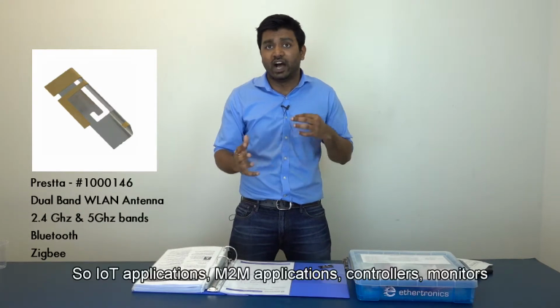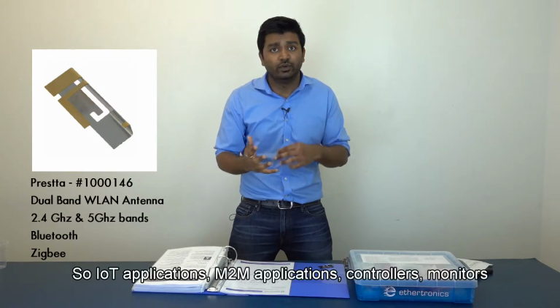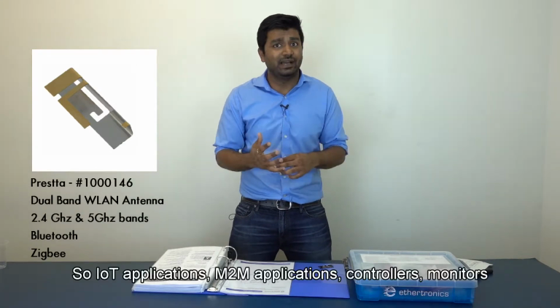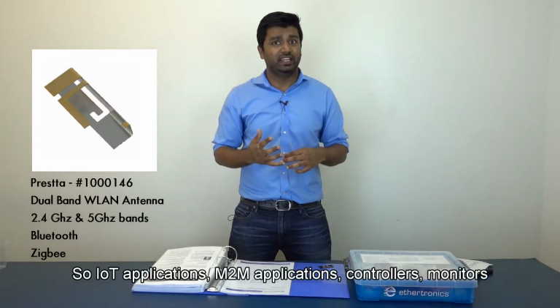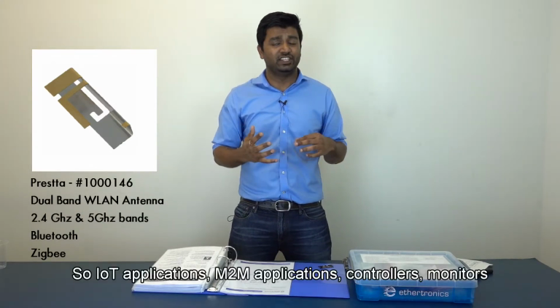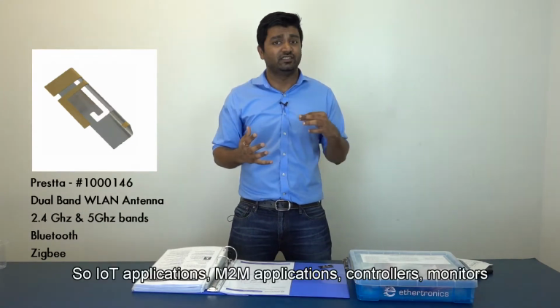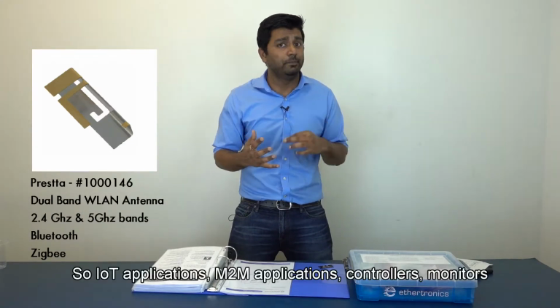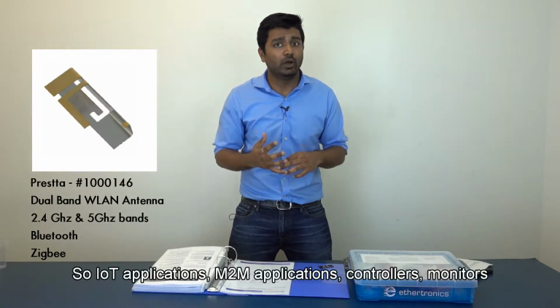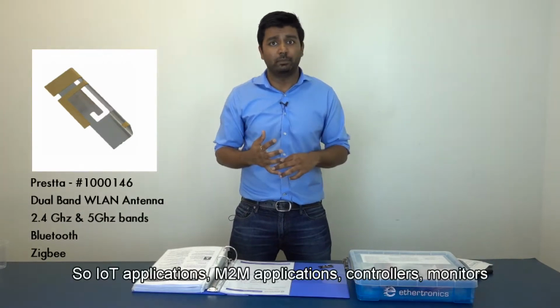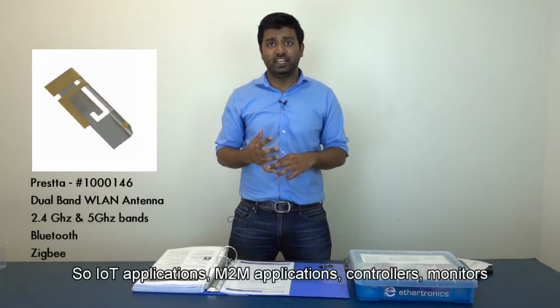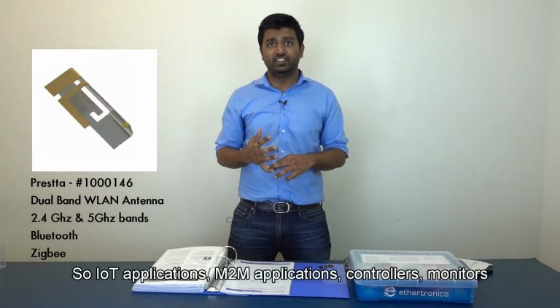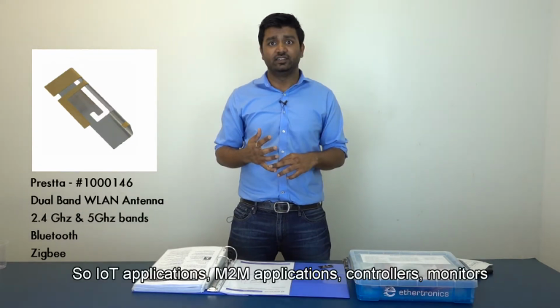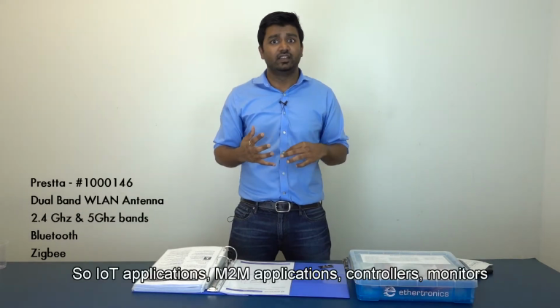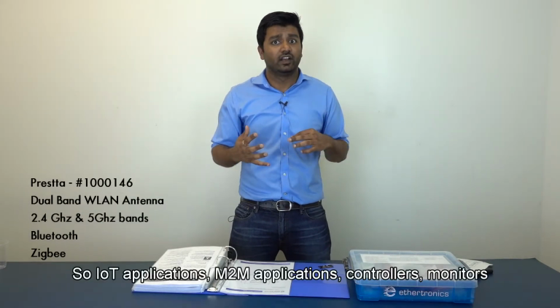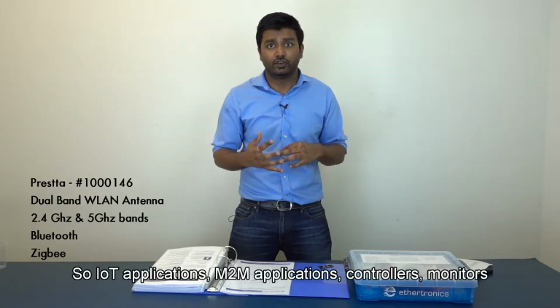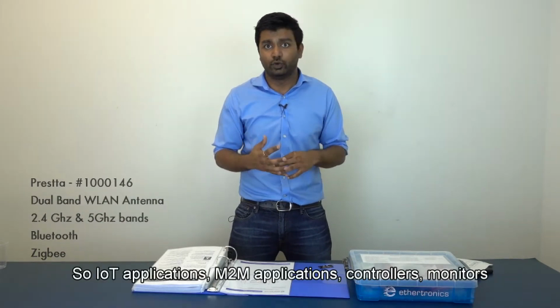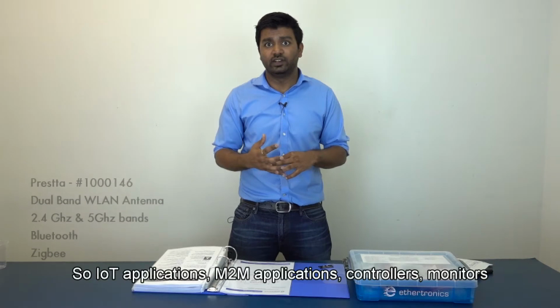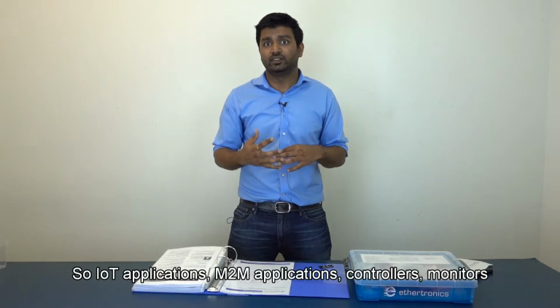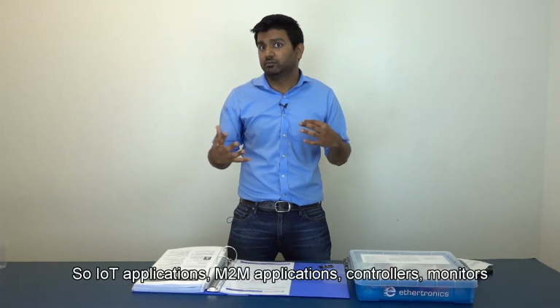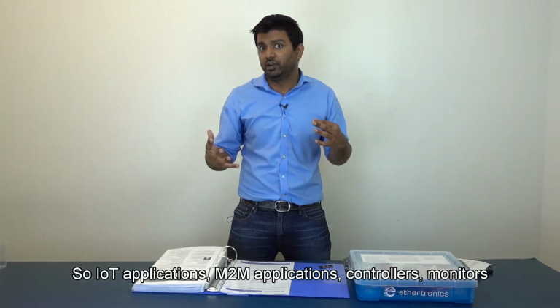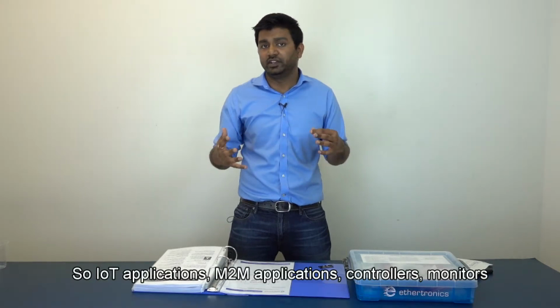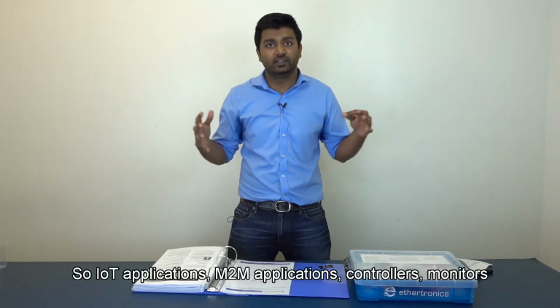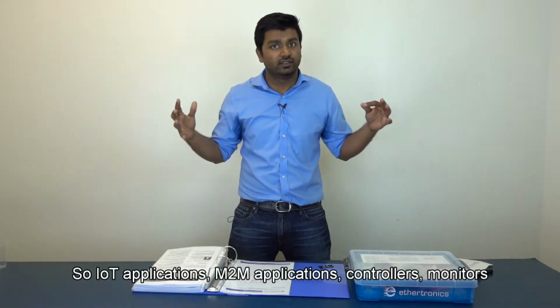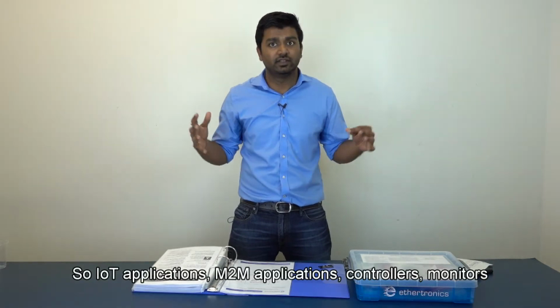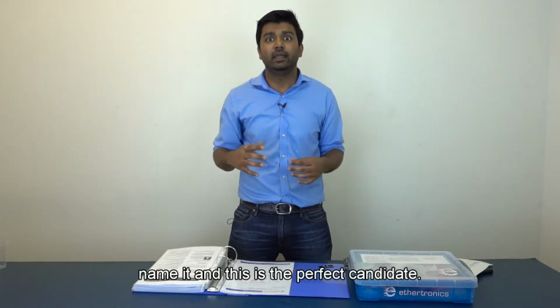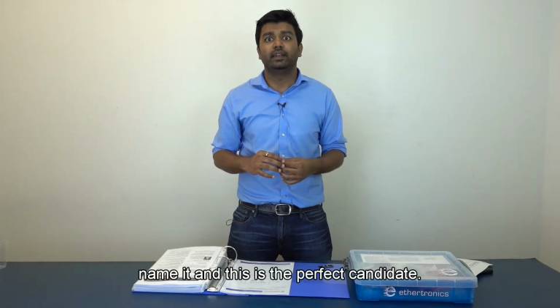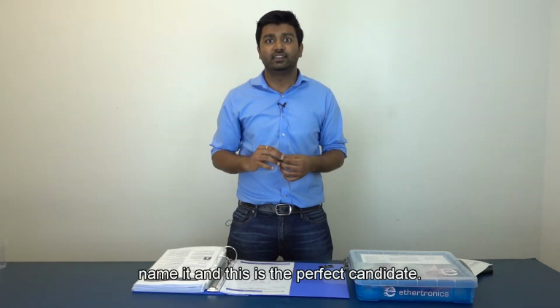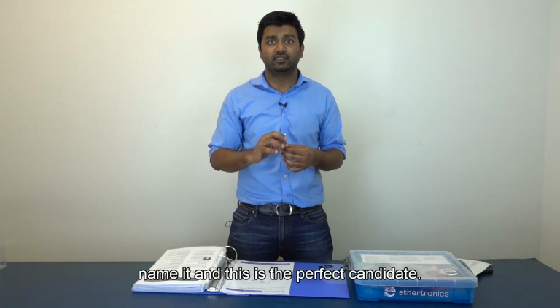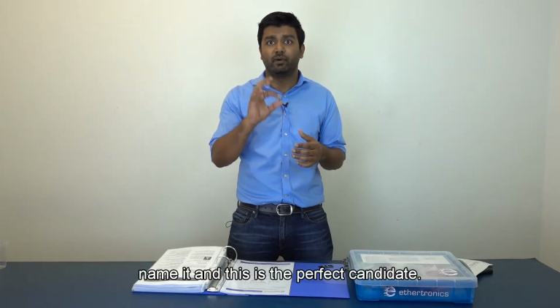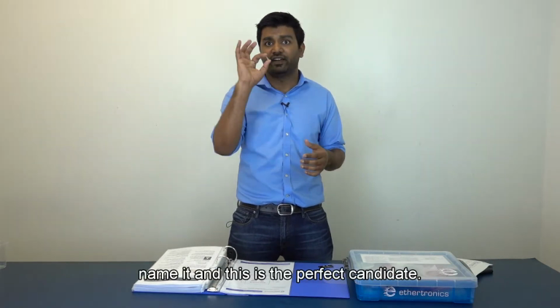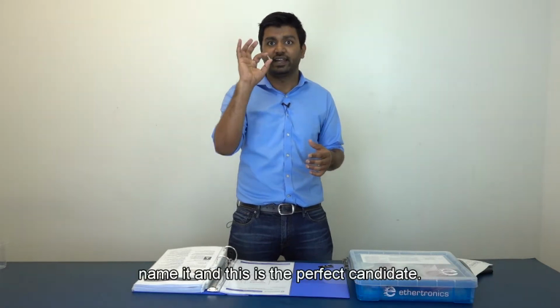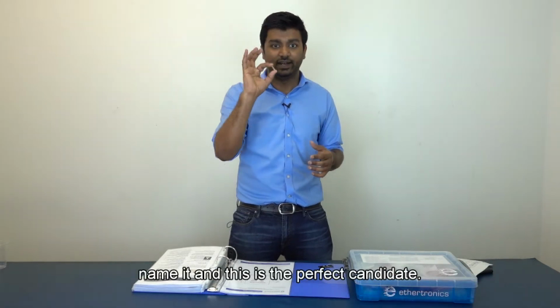IoT applications, M2M applications, controllers, monitors — name it and this is a perfect candidate.